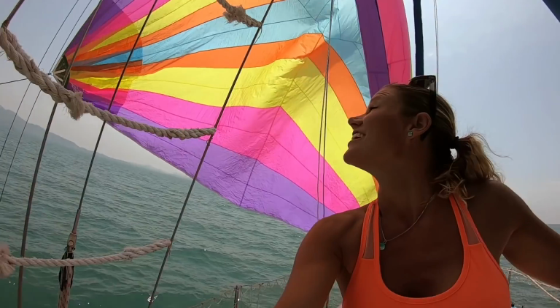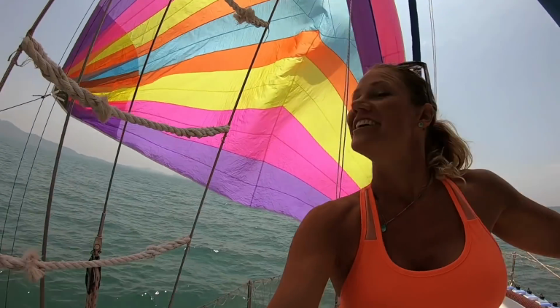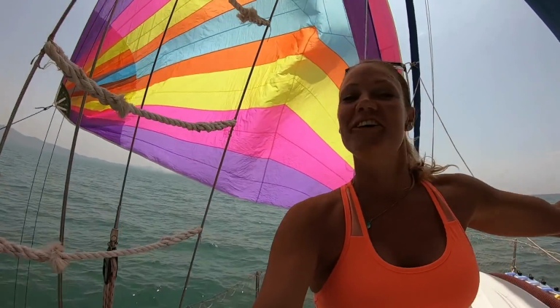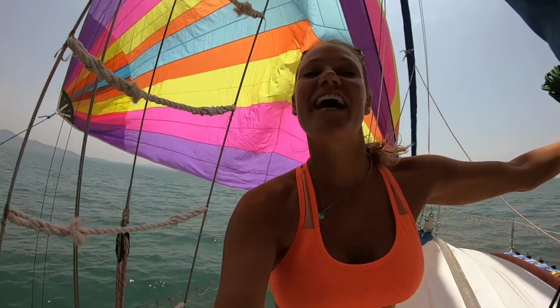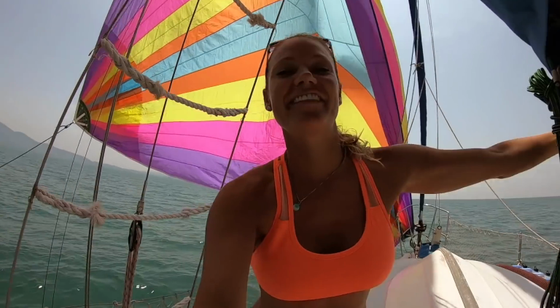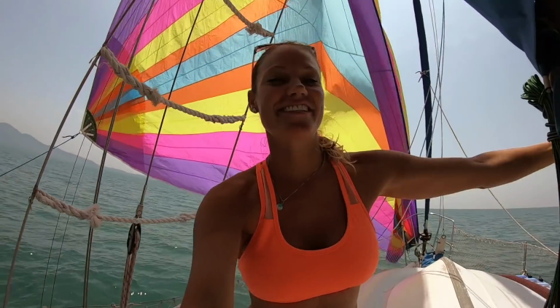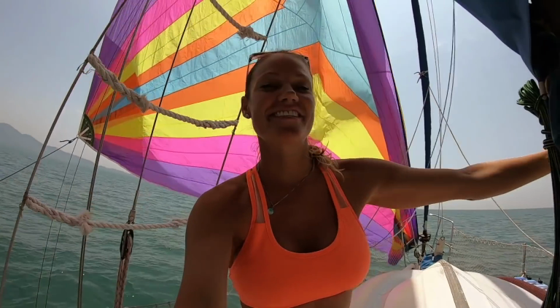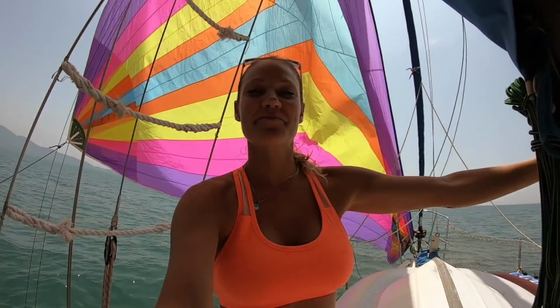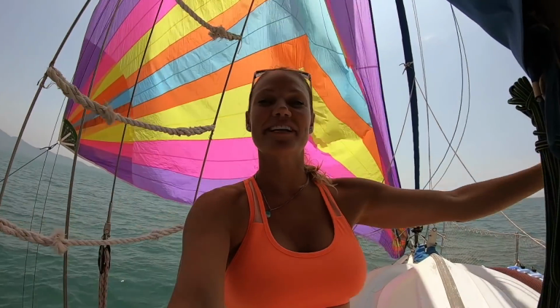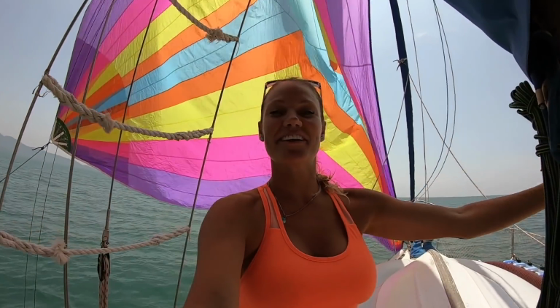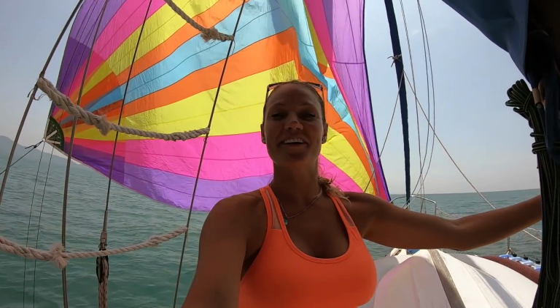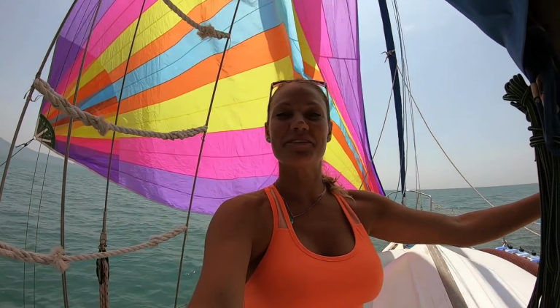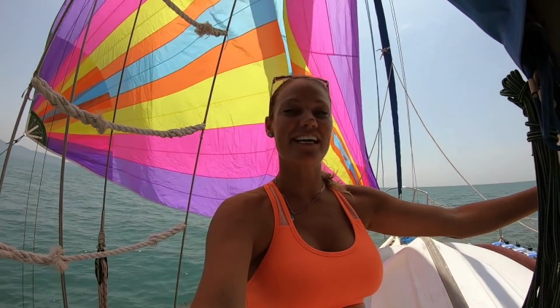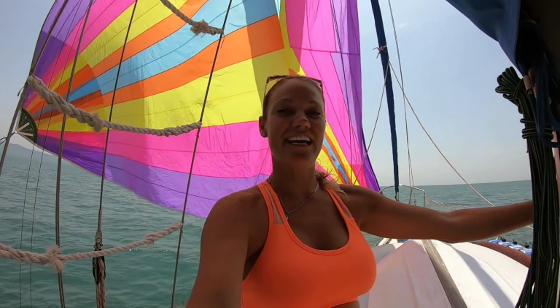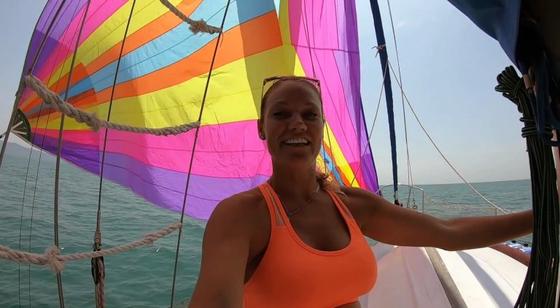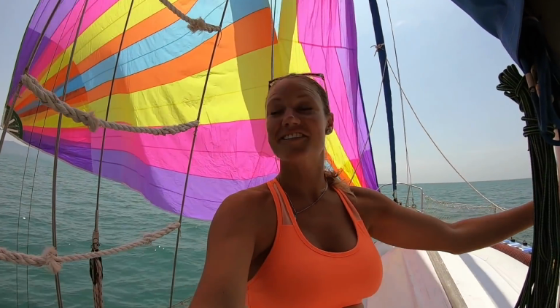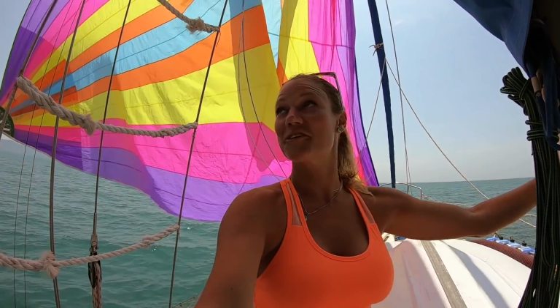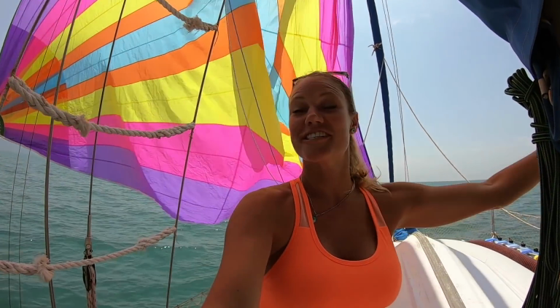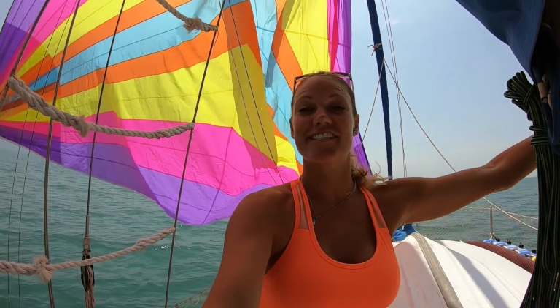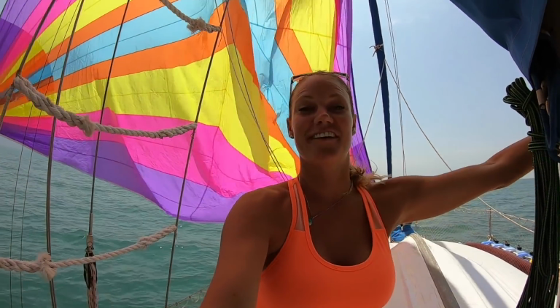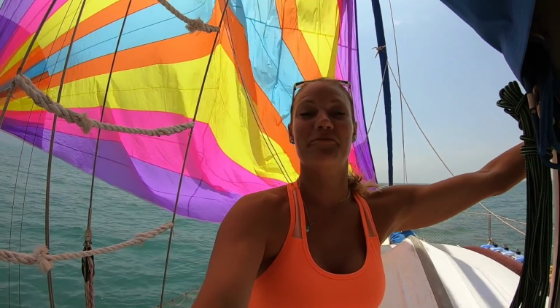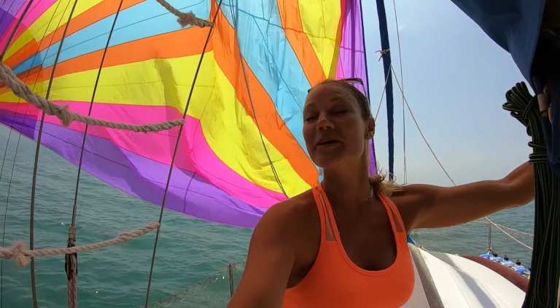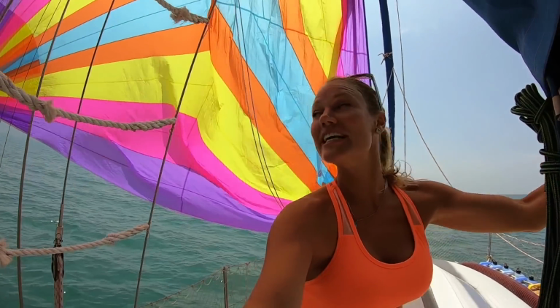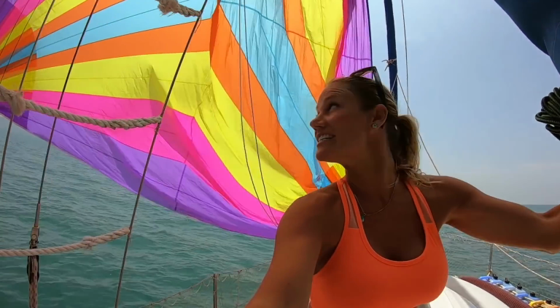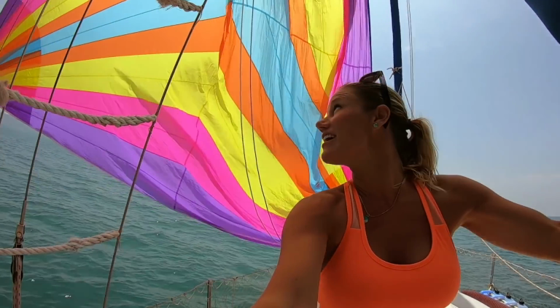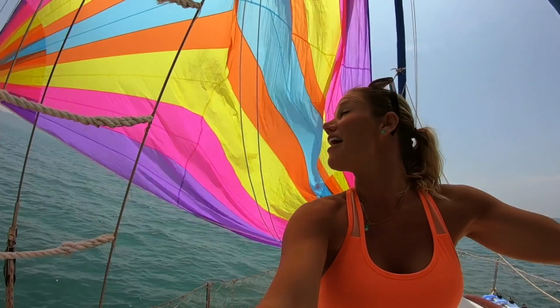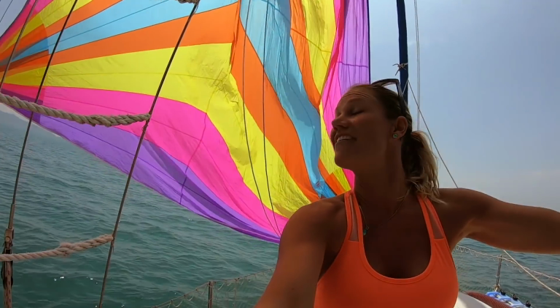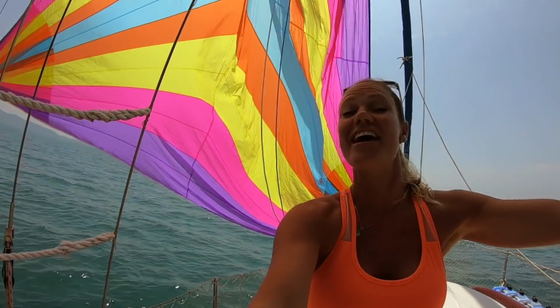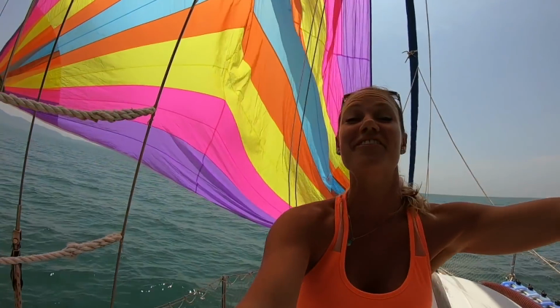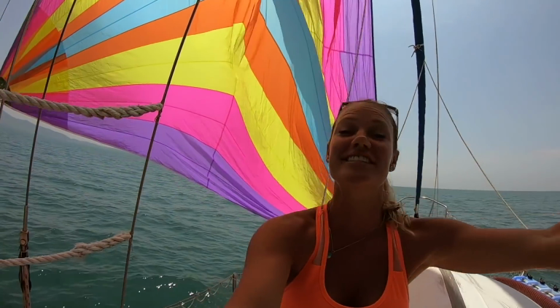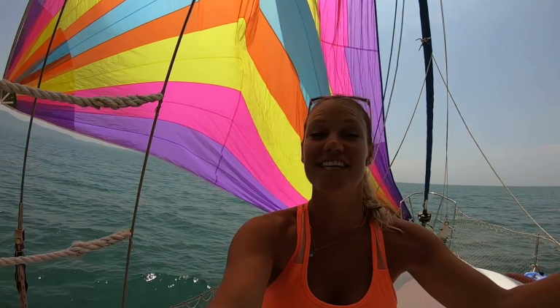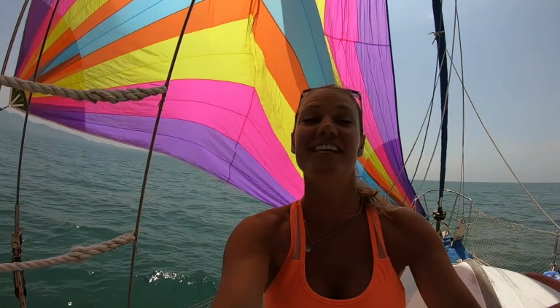No doubt this is a pretty incredible sight. It's a gorgeous sail — the prettiest sail I've ever seen.